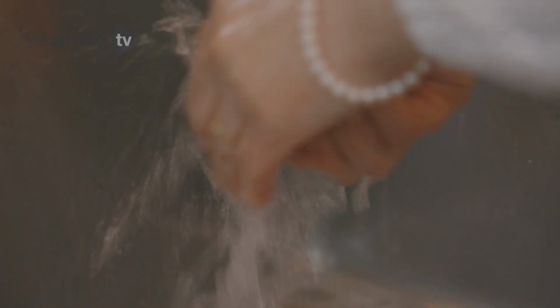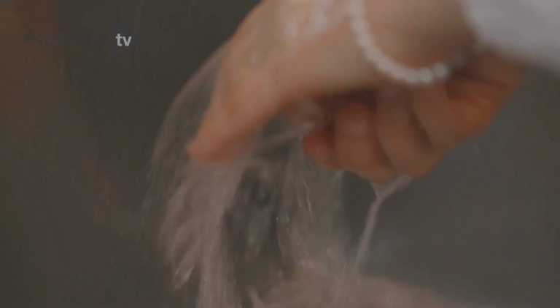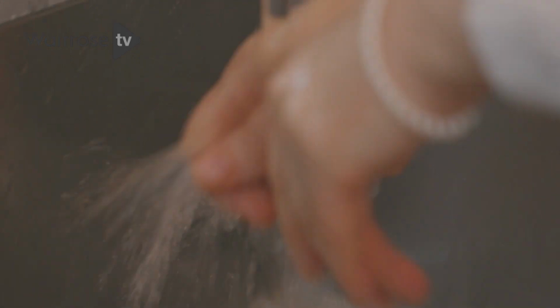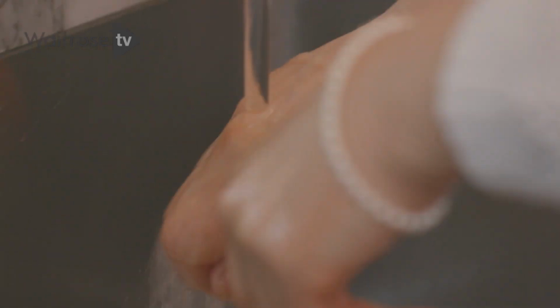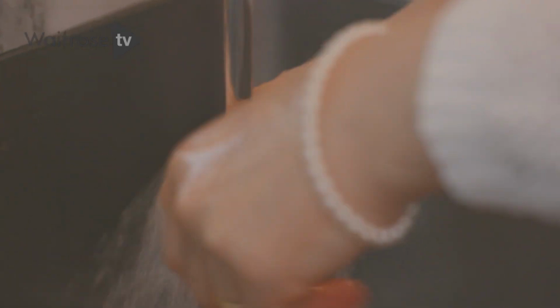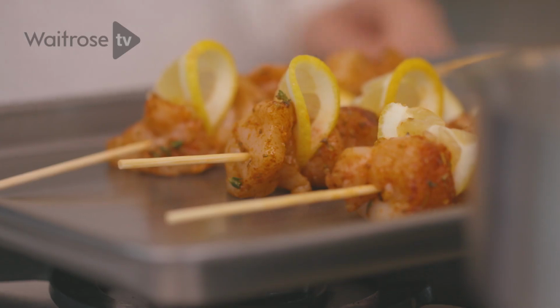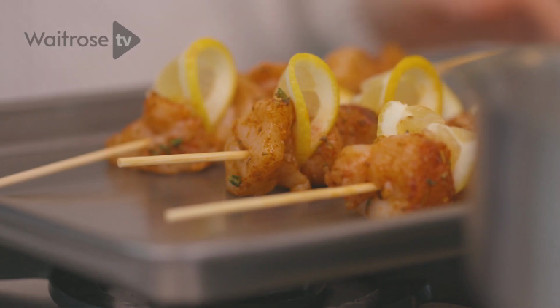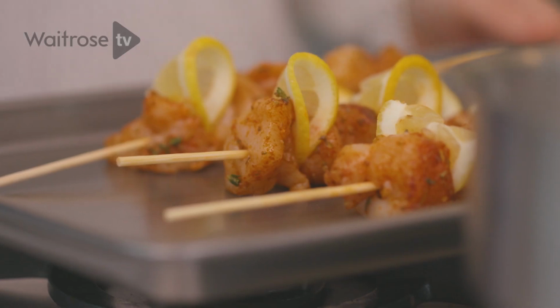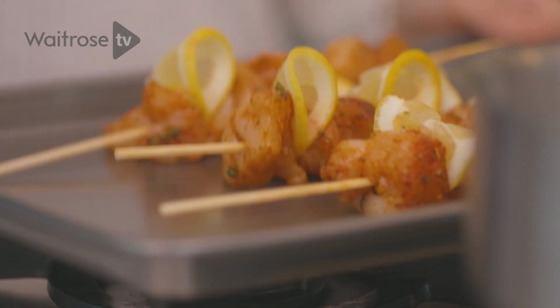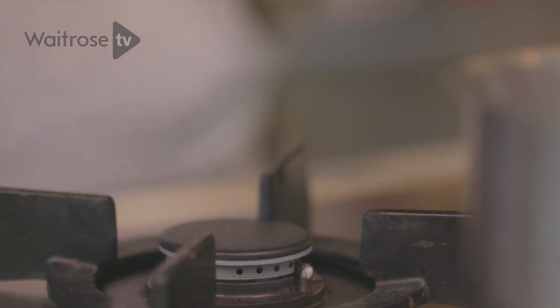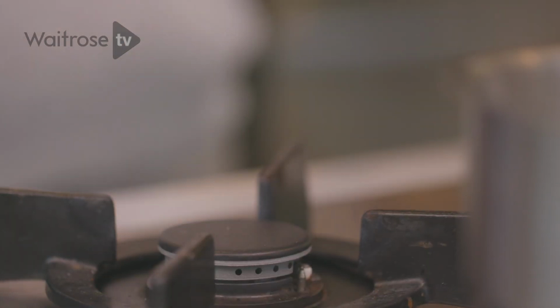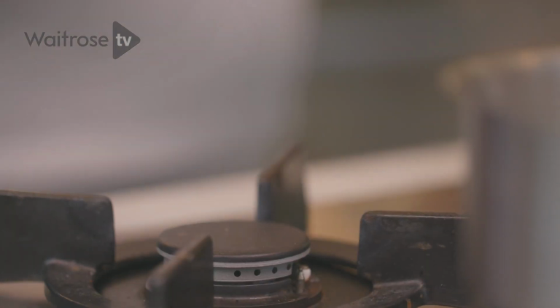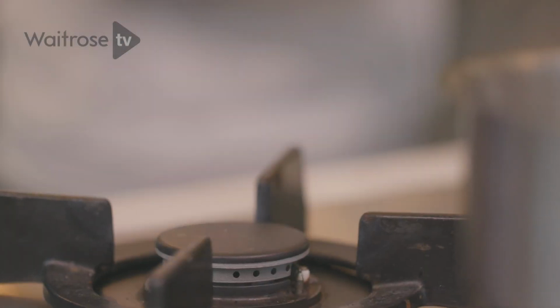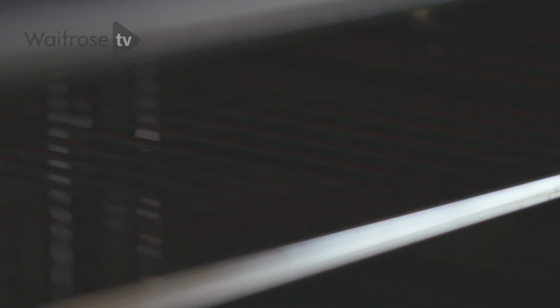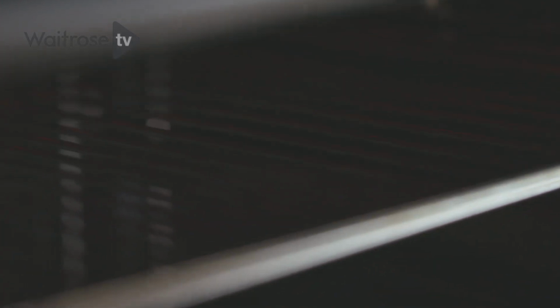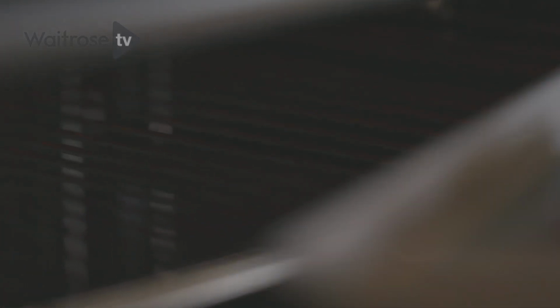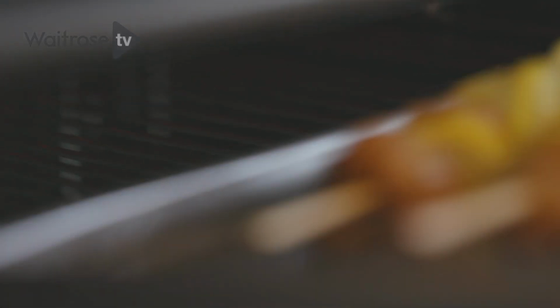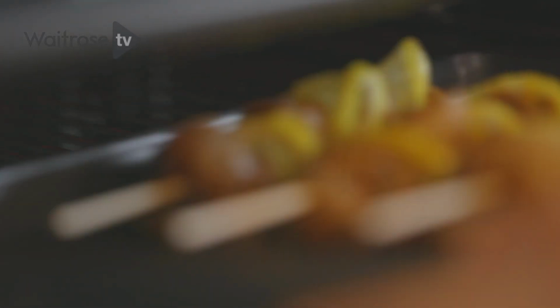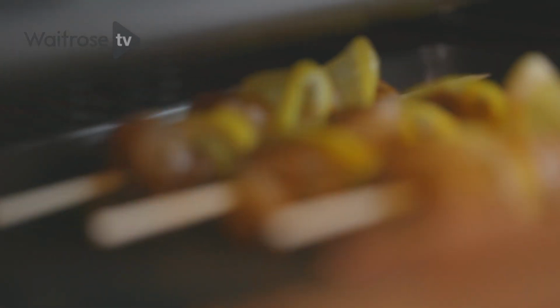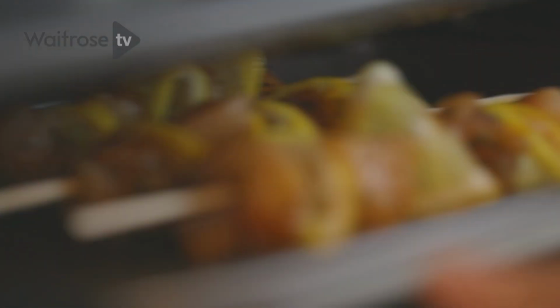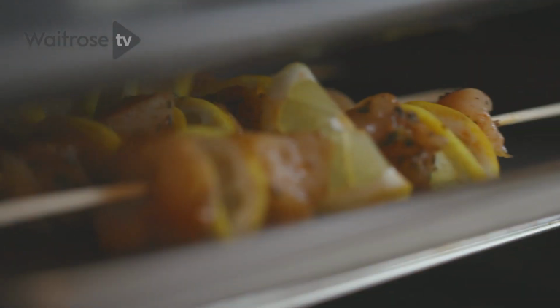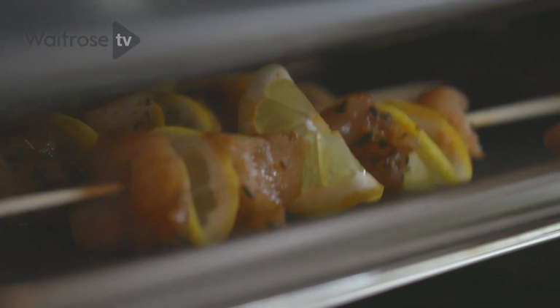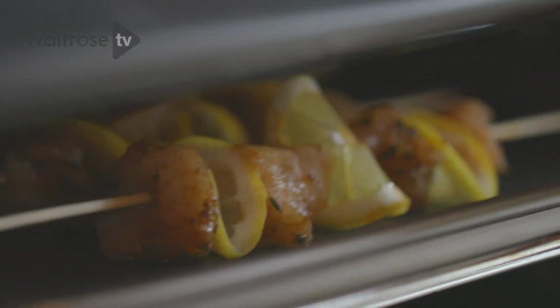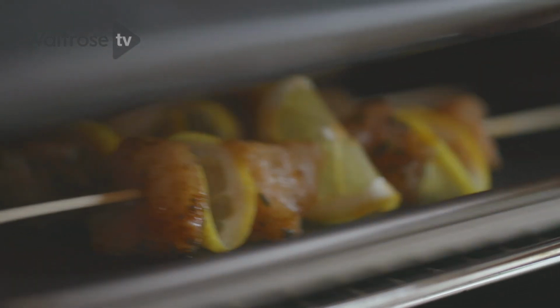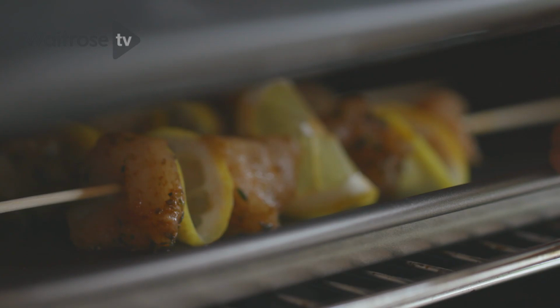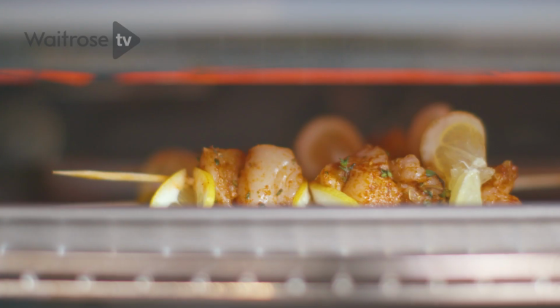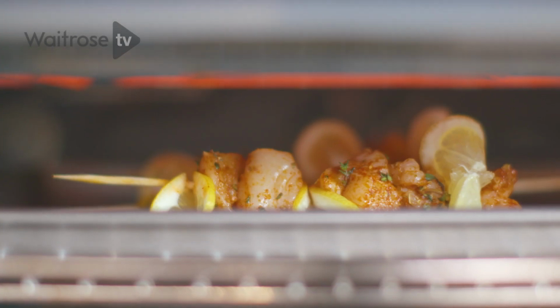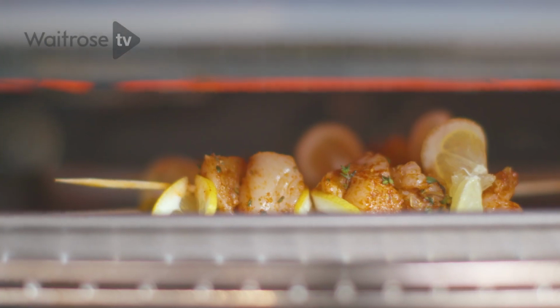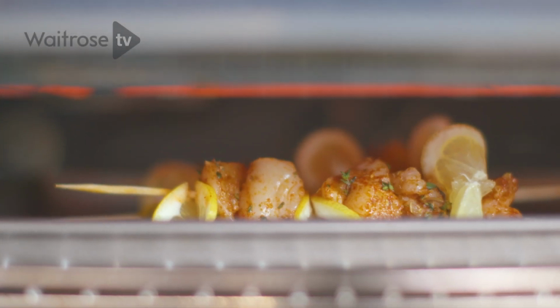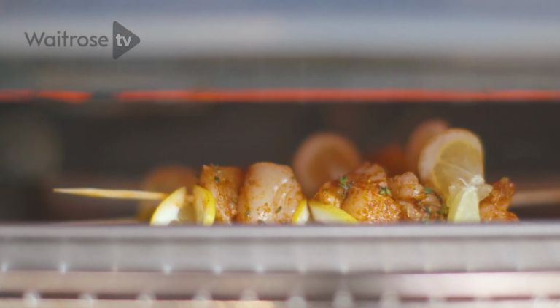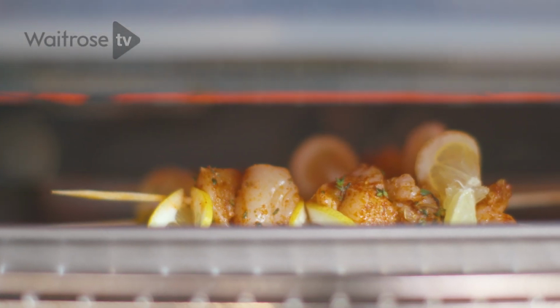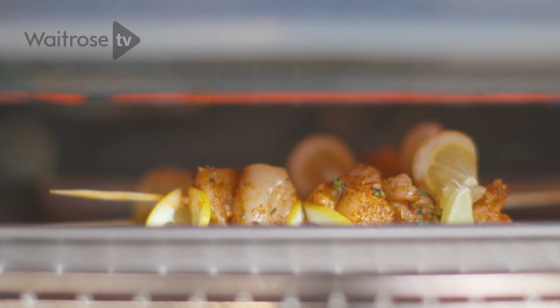These need to cook under a preheated grill for about 12 to 15 minutes until they're golden brown and cooked all the way through.